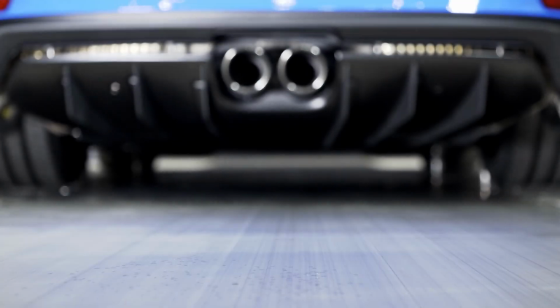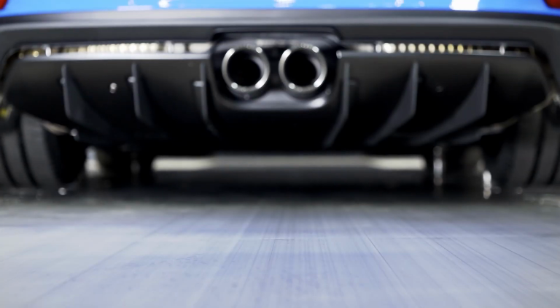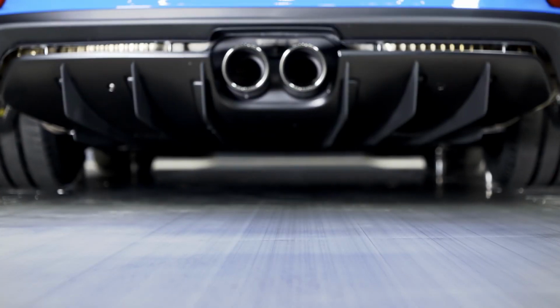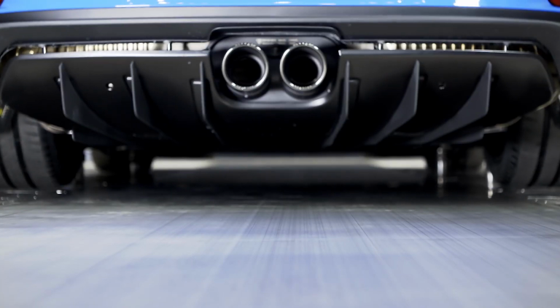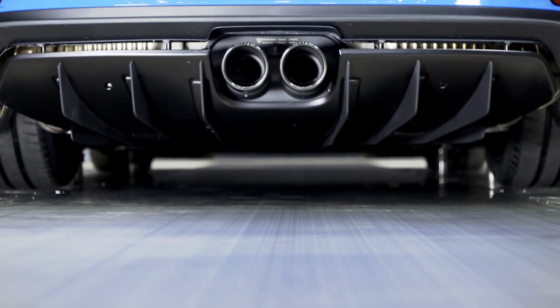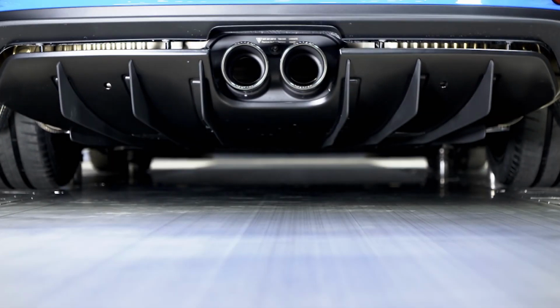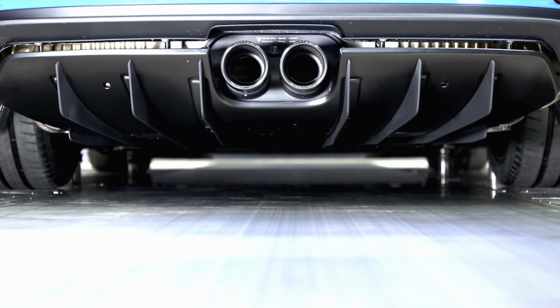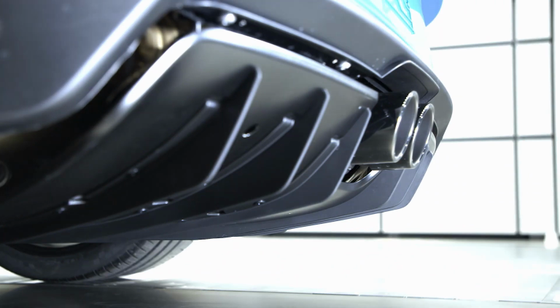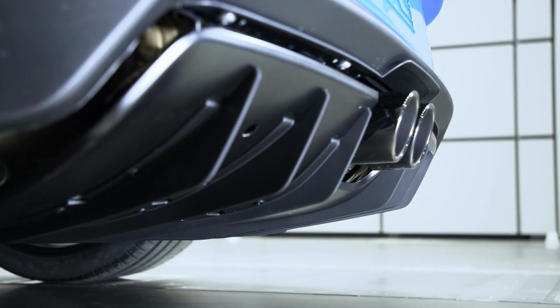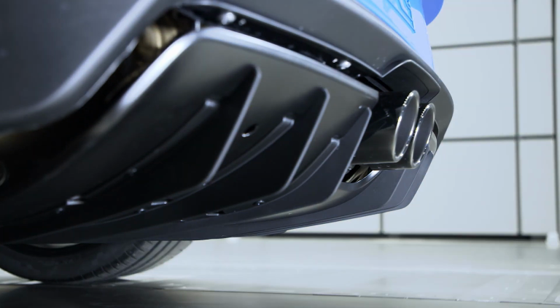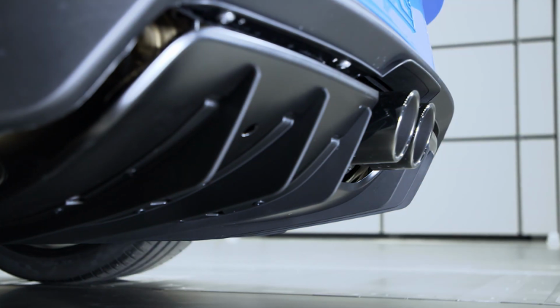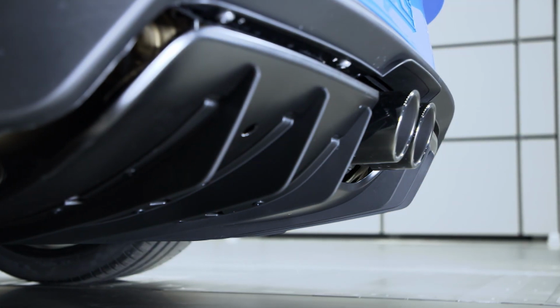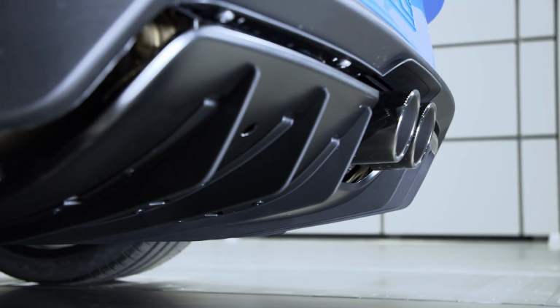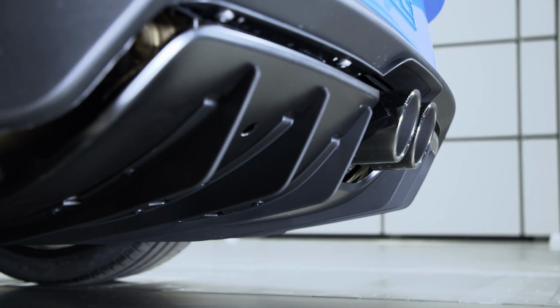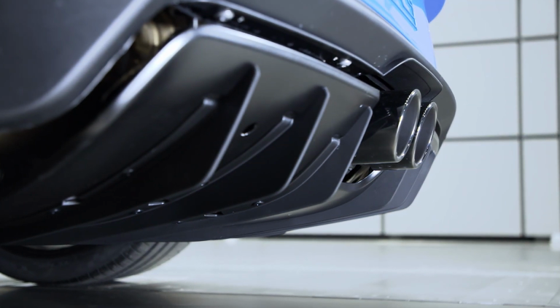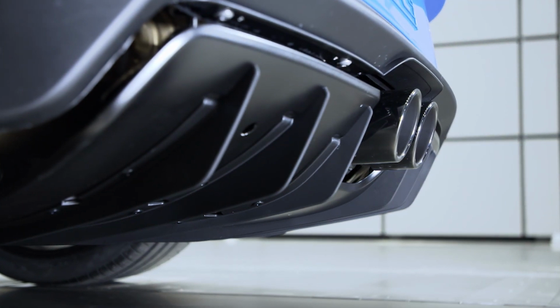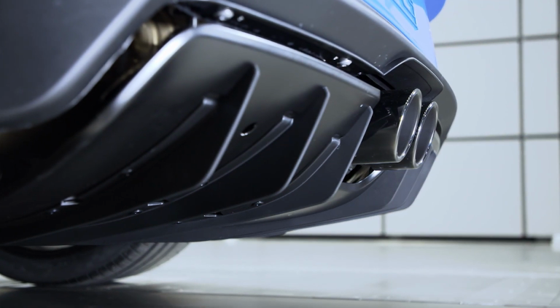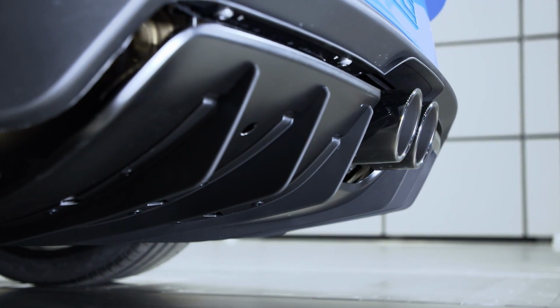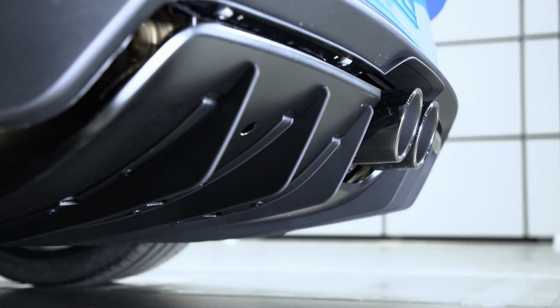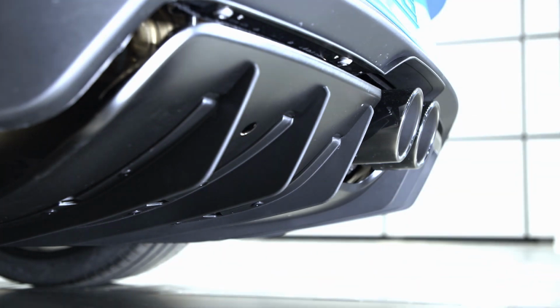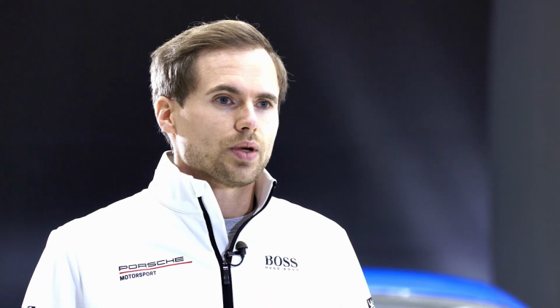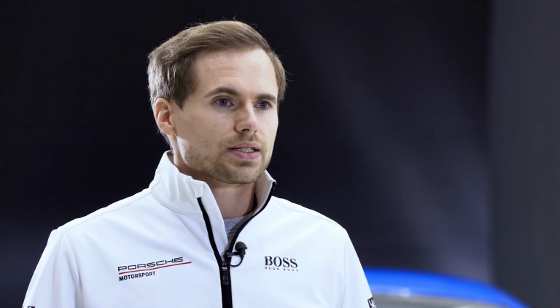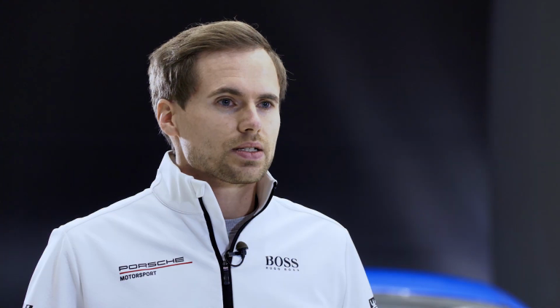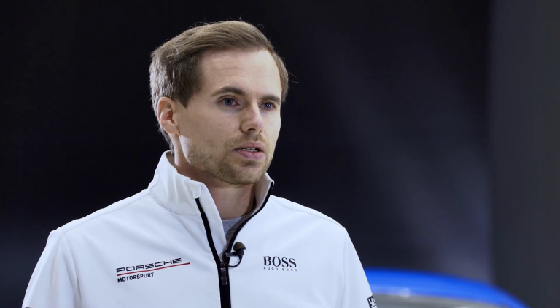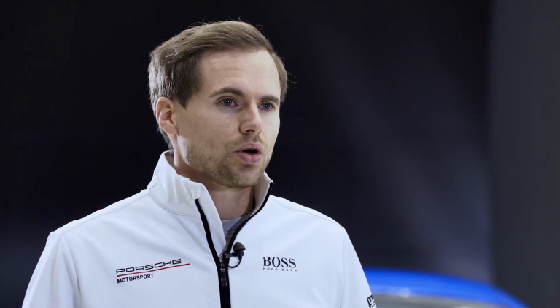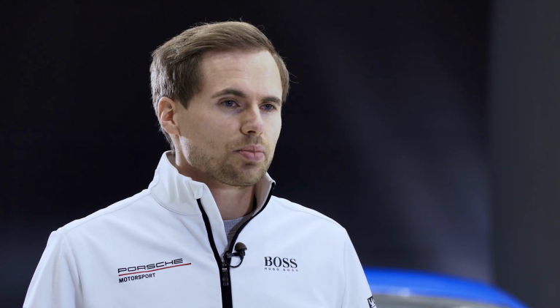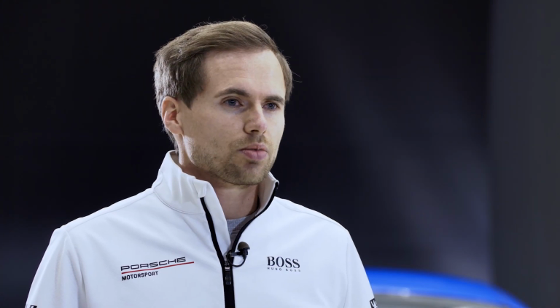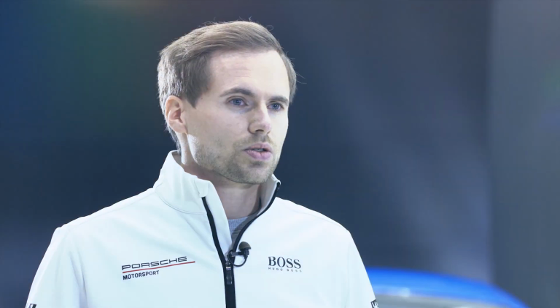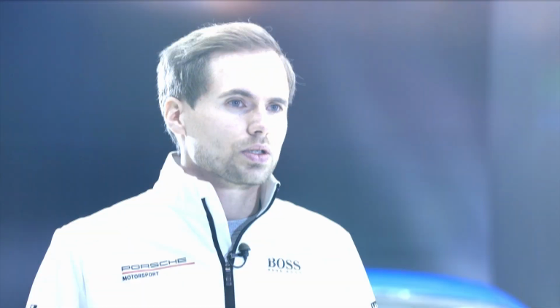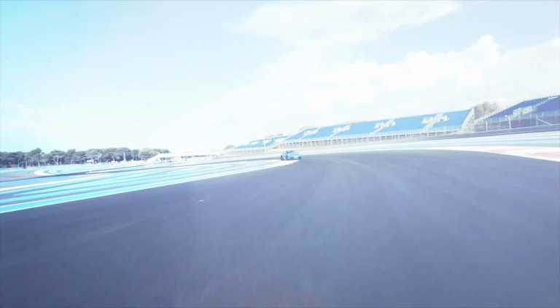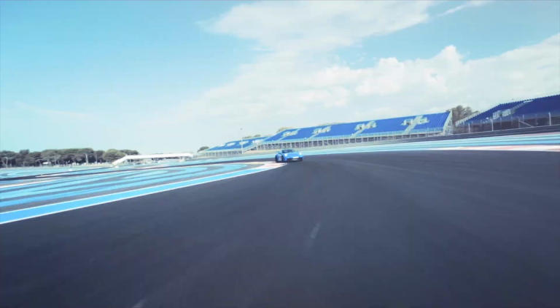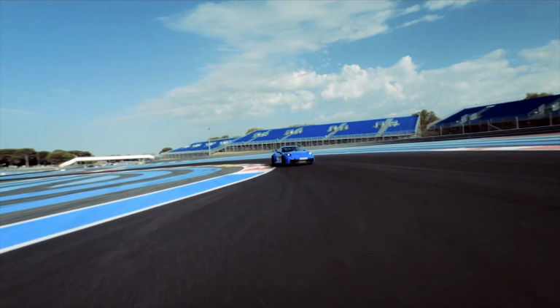Here we have a fully closed rear diffuser, which generates more than 60 kg in downforce at top speed.